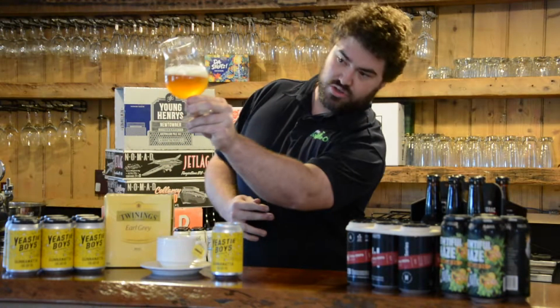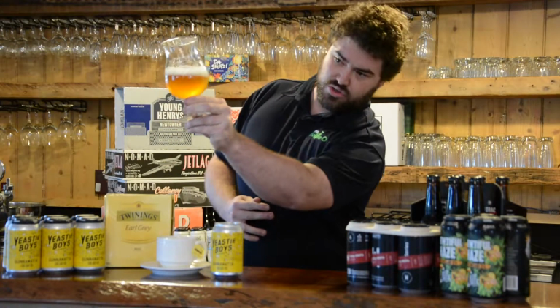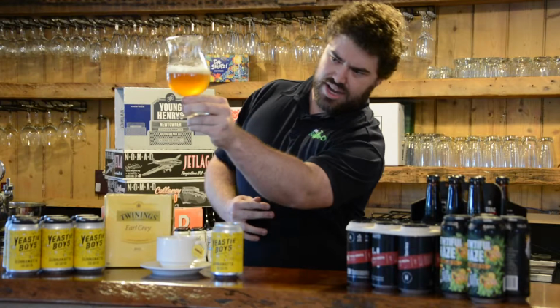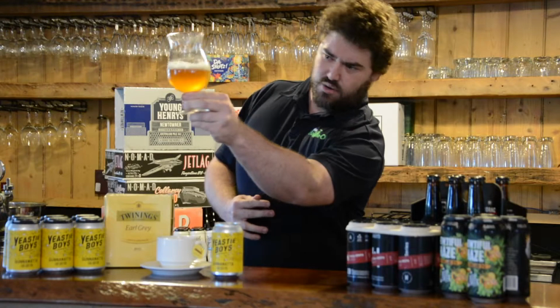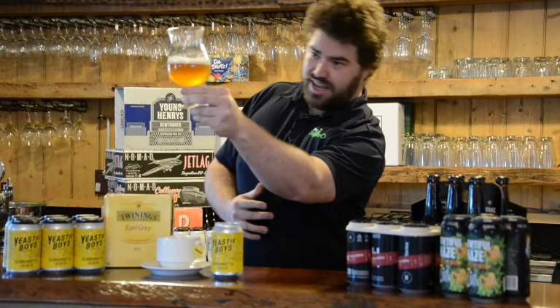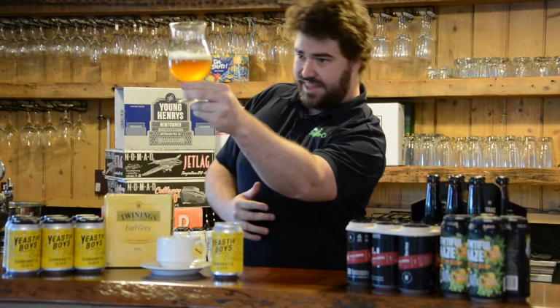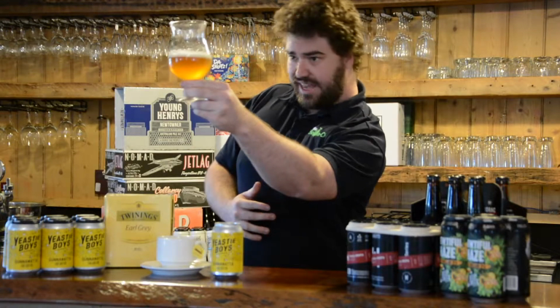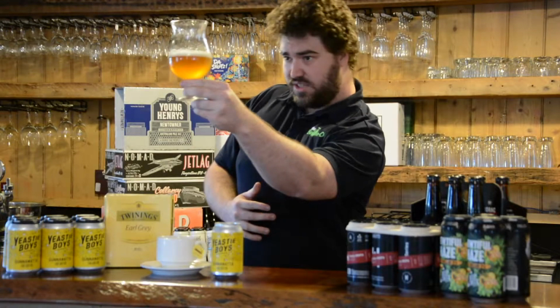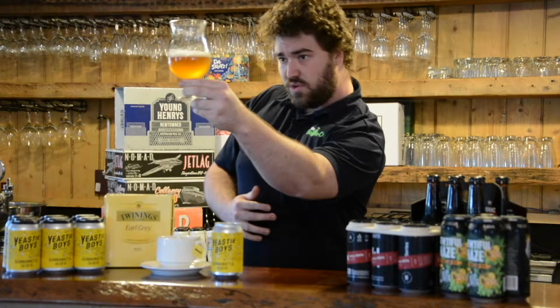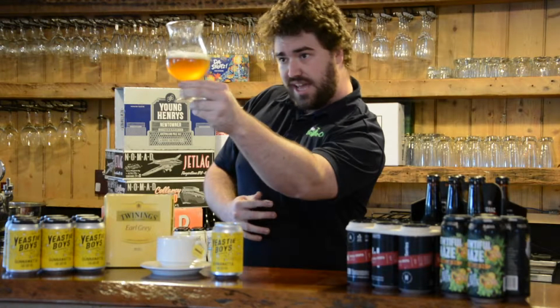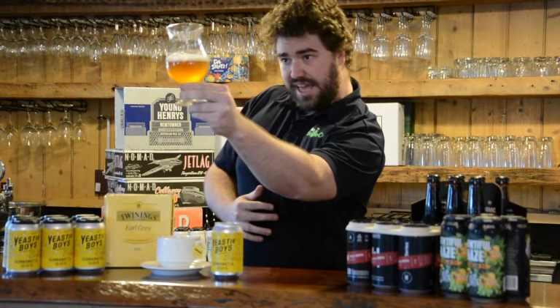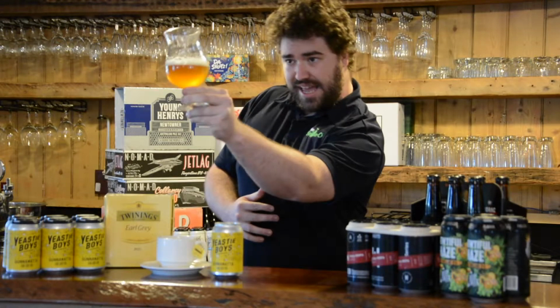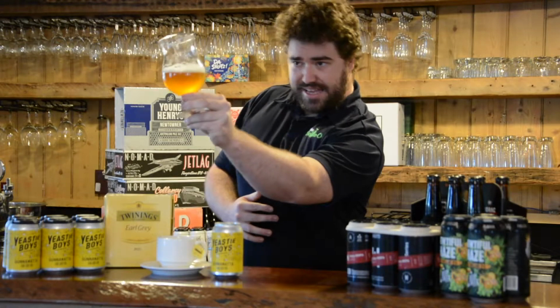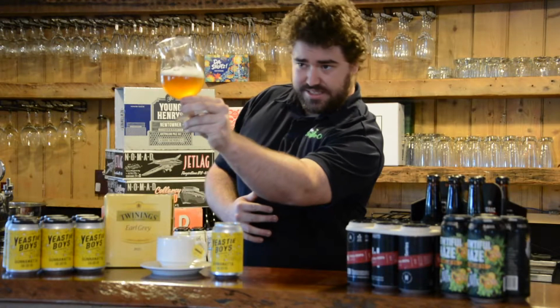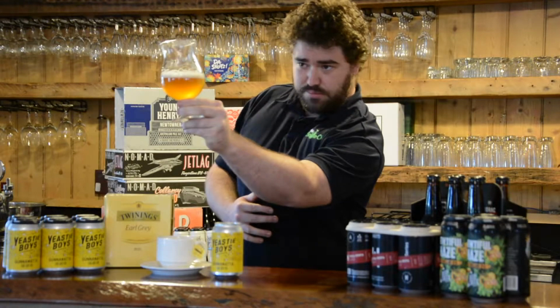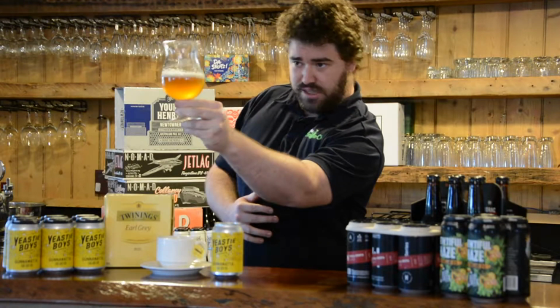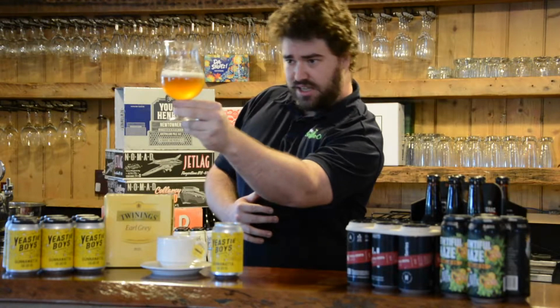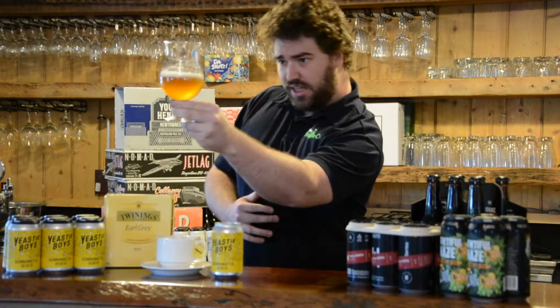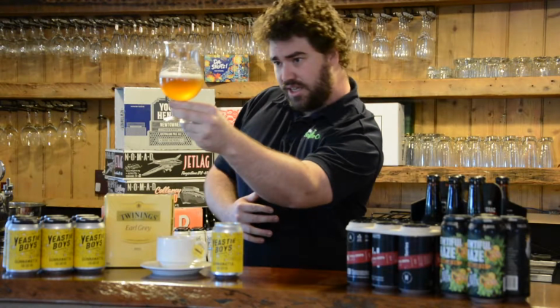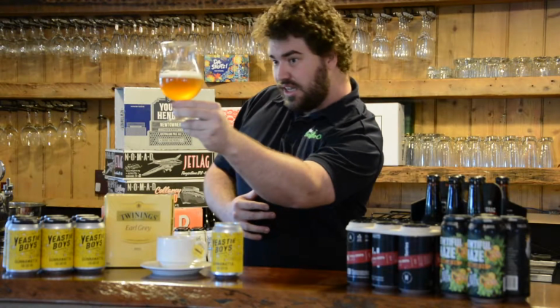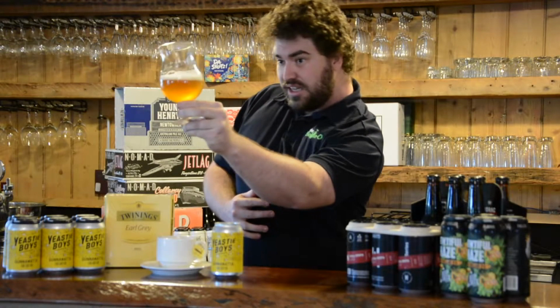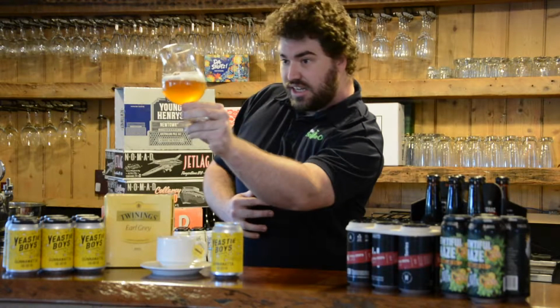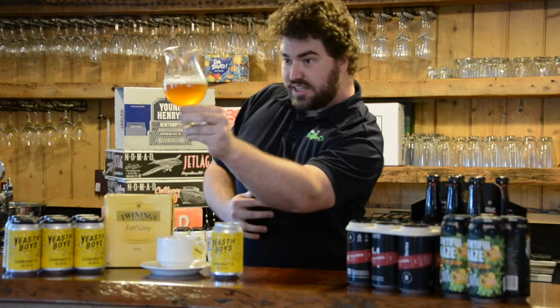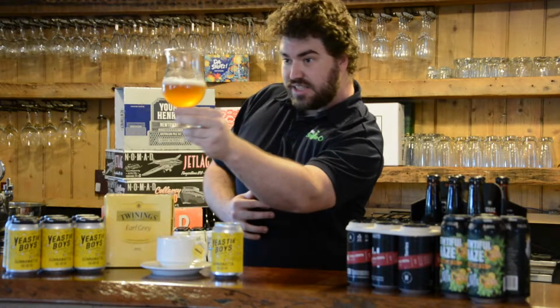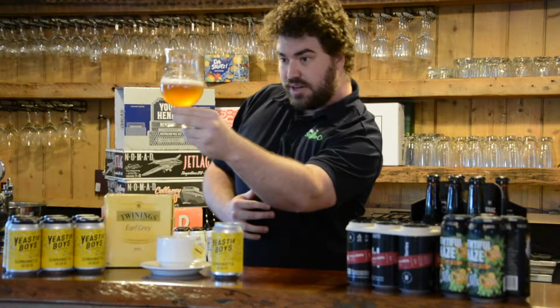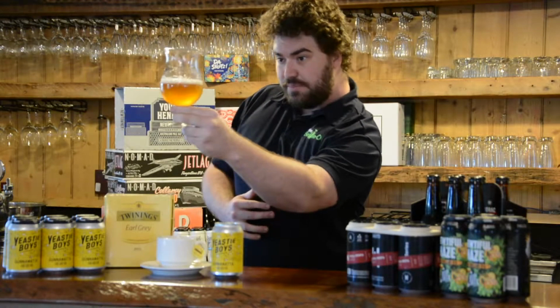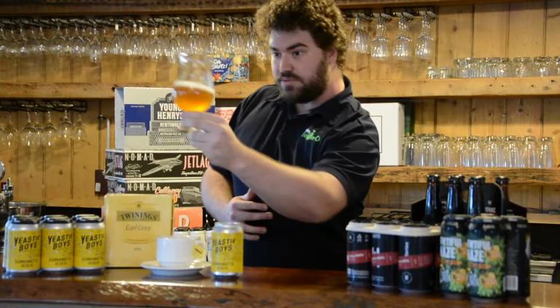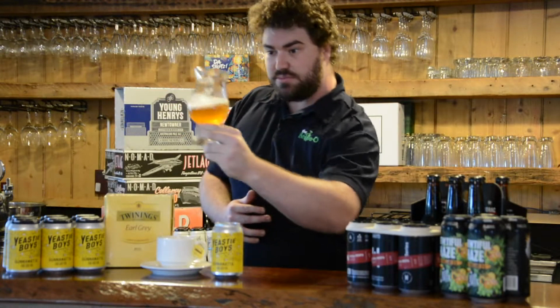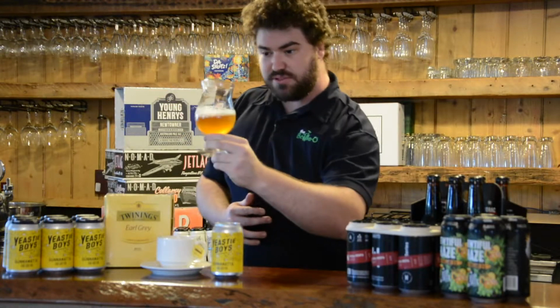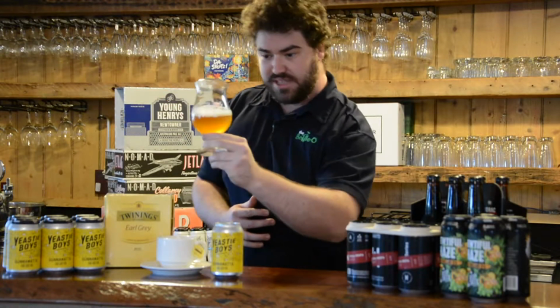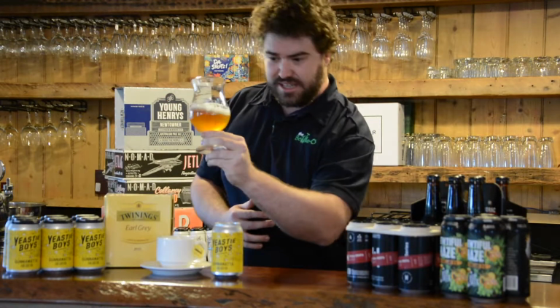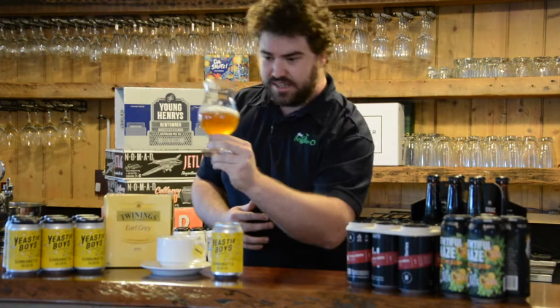Straight away, that is one hazy beer. I guess that's what happens when you put some tea in it.